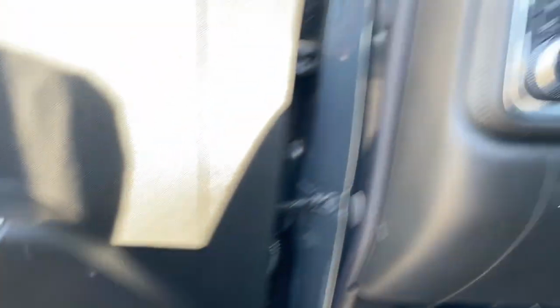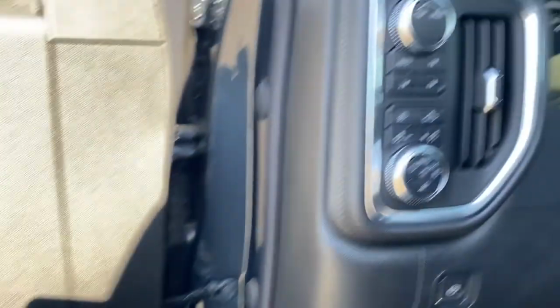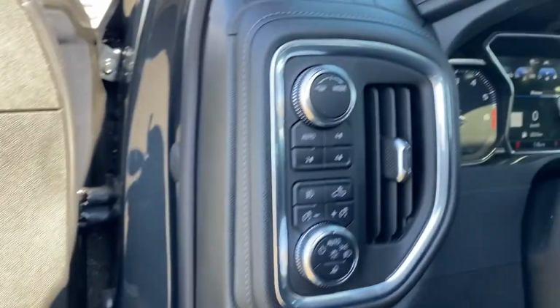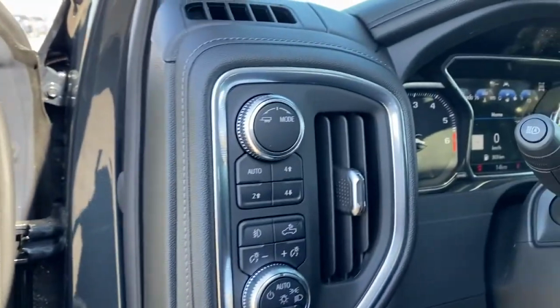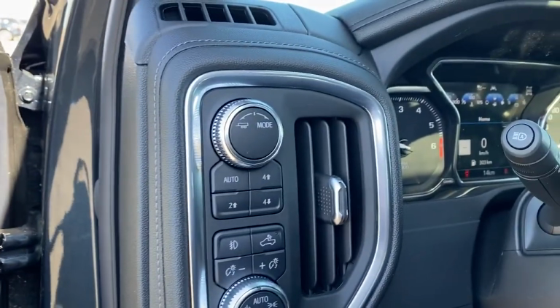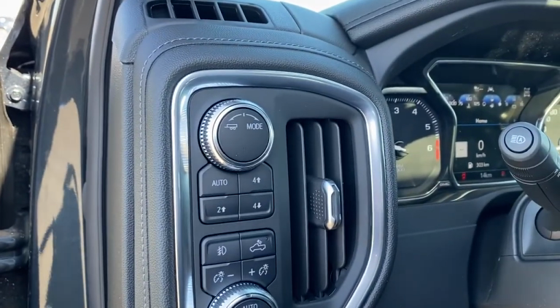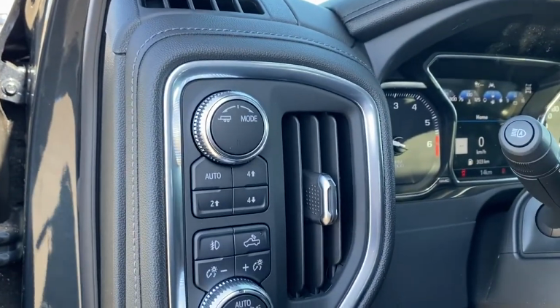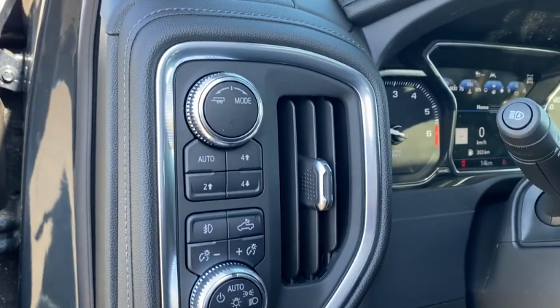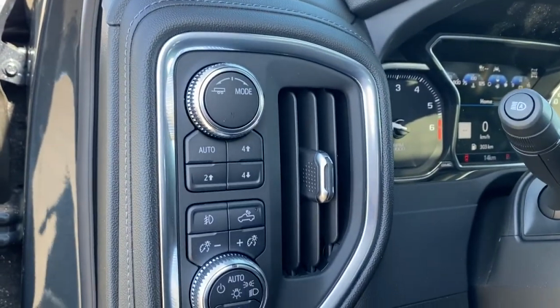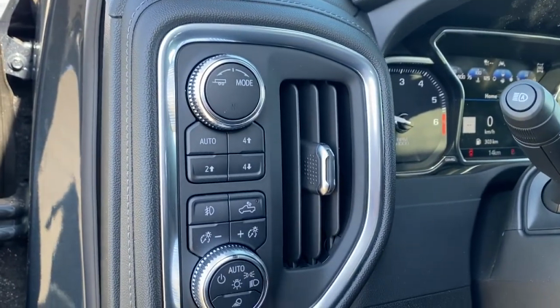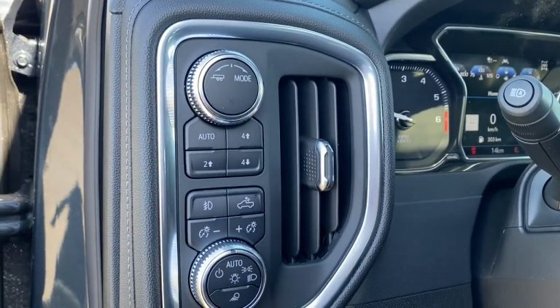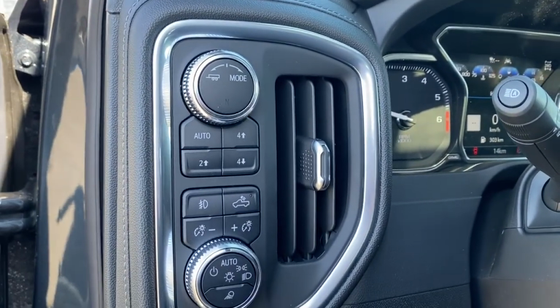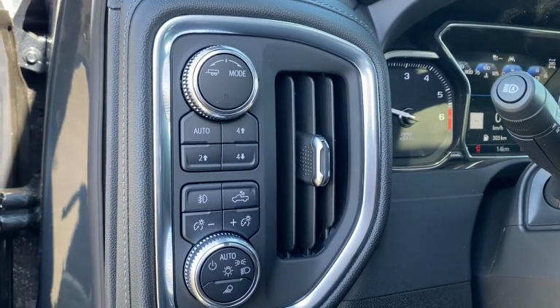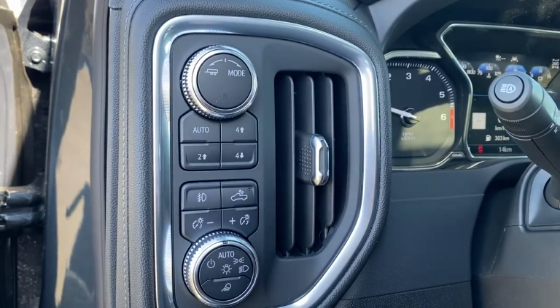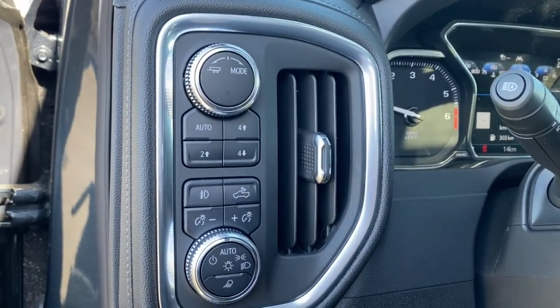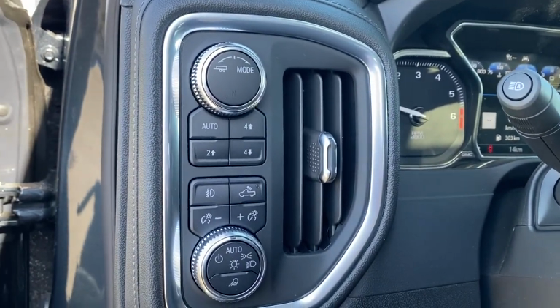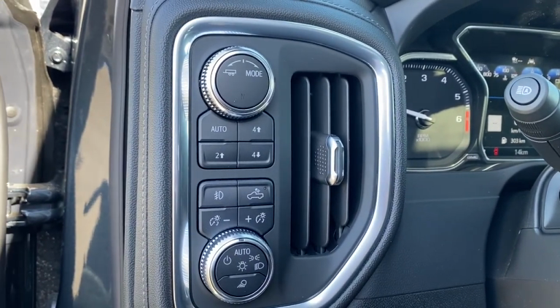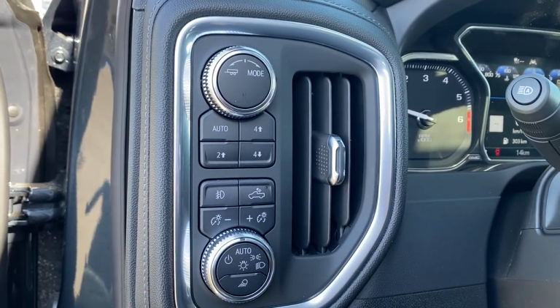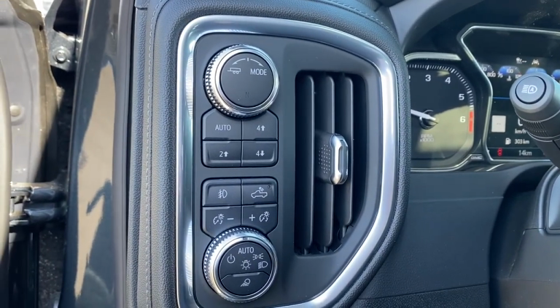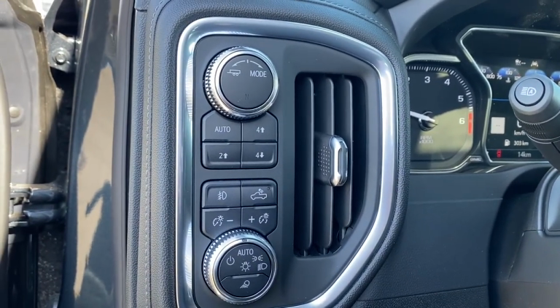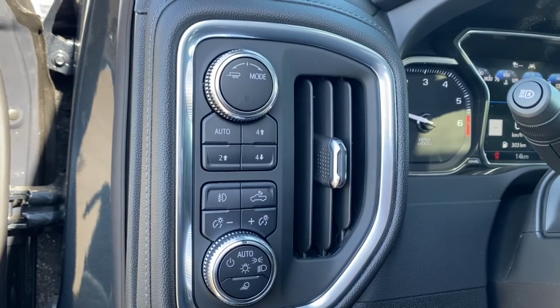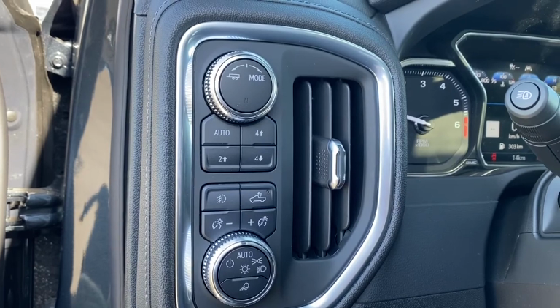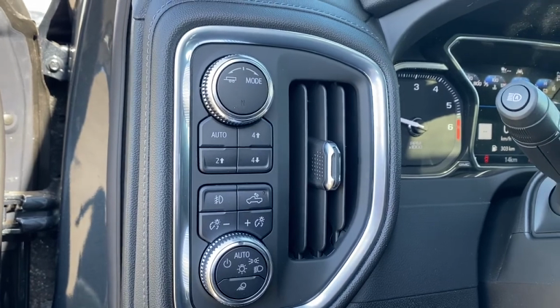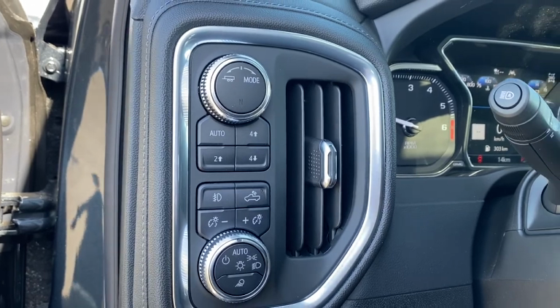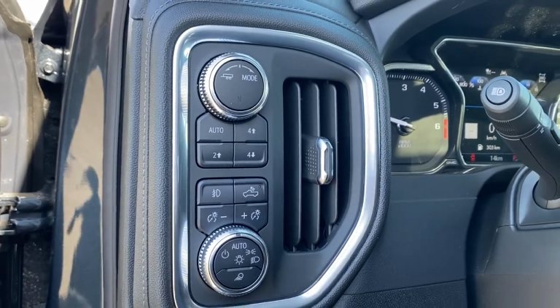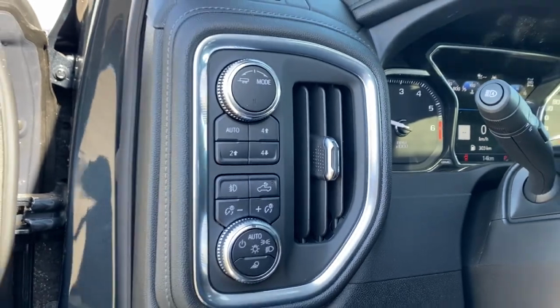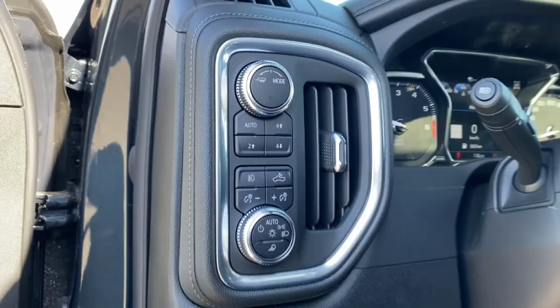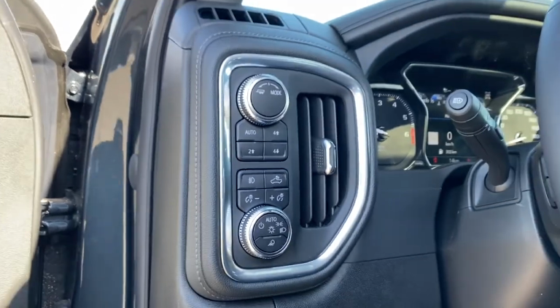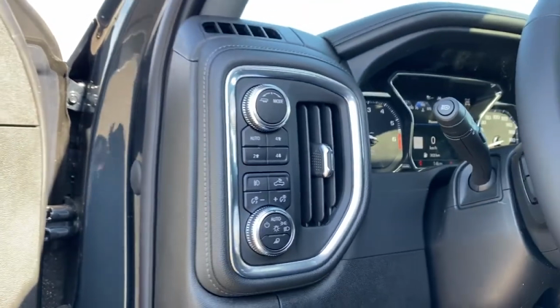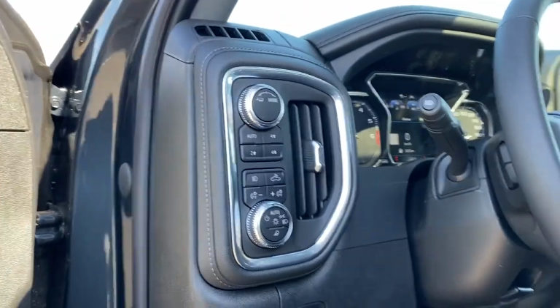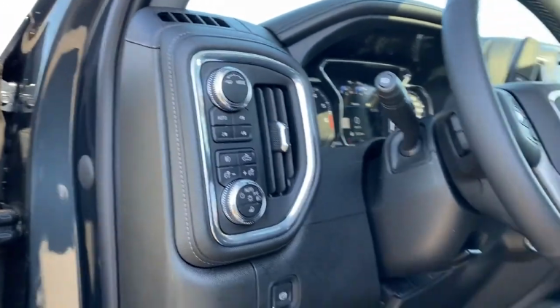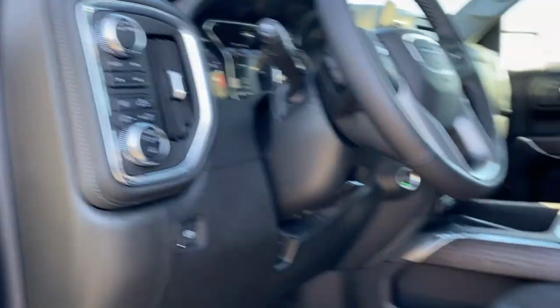To the left of the steering wheel we've got trailer mode, two wheel drive, four wheel drive, and some lighting buttons and dials.